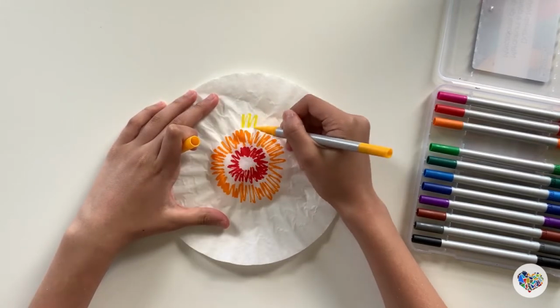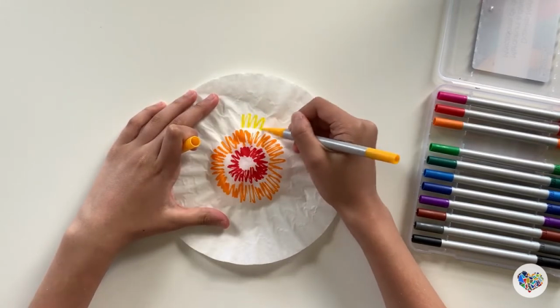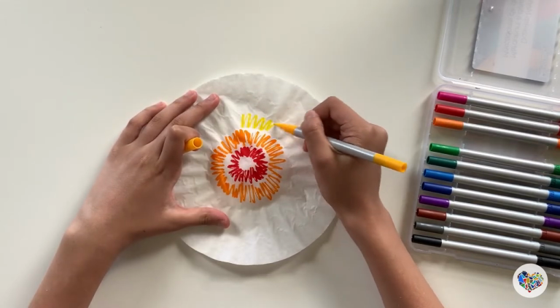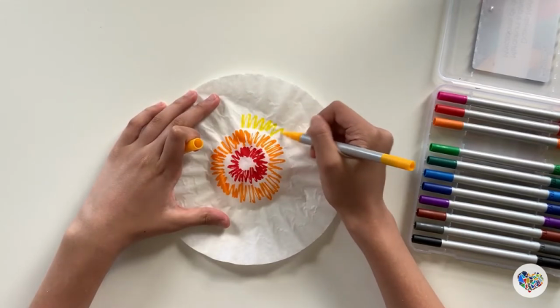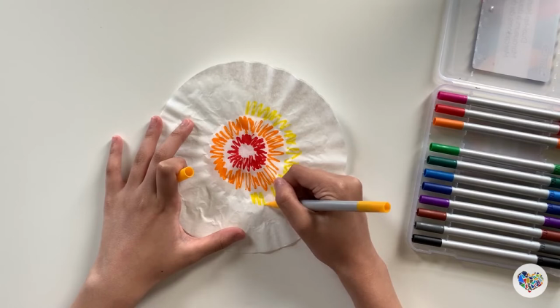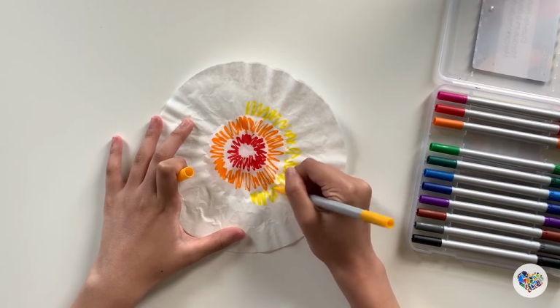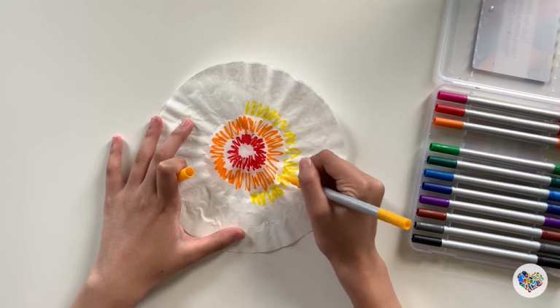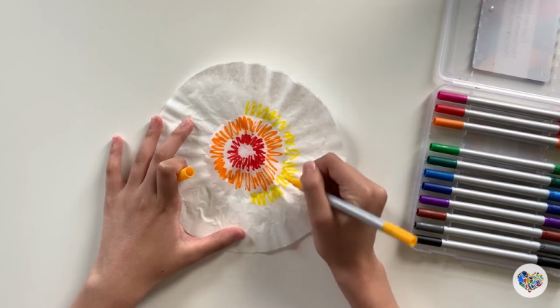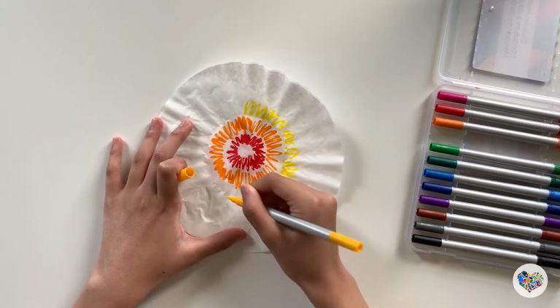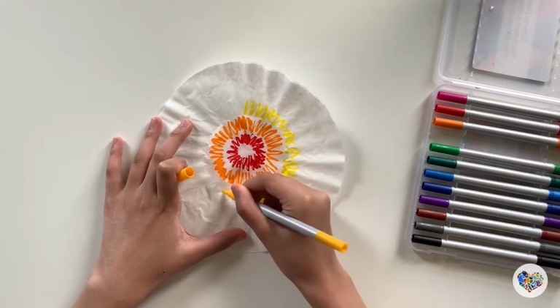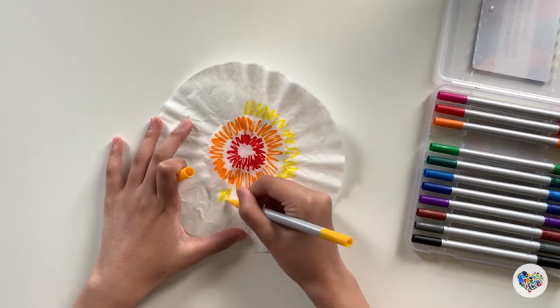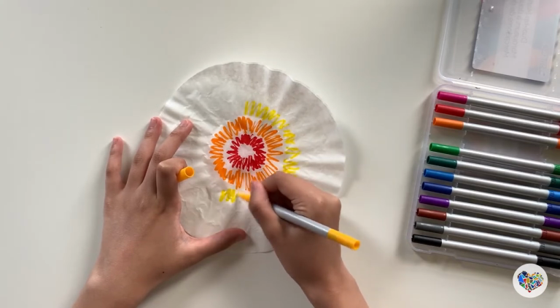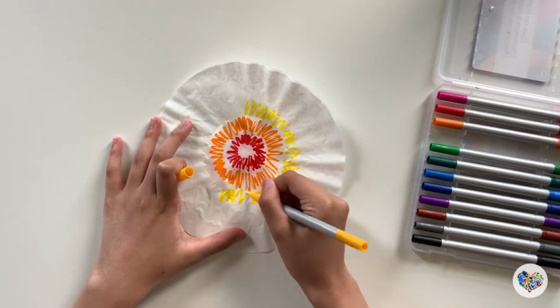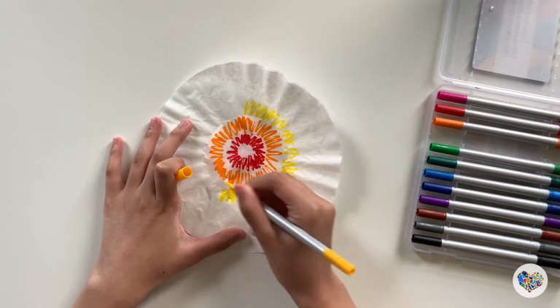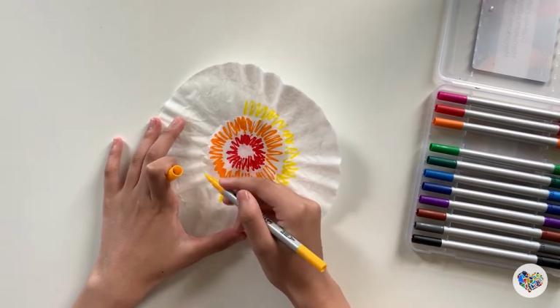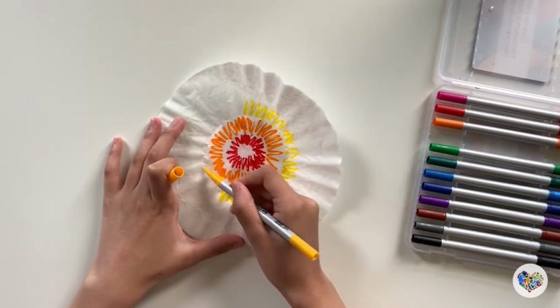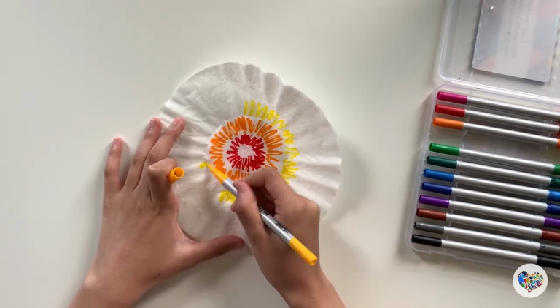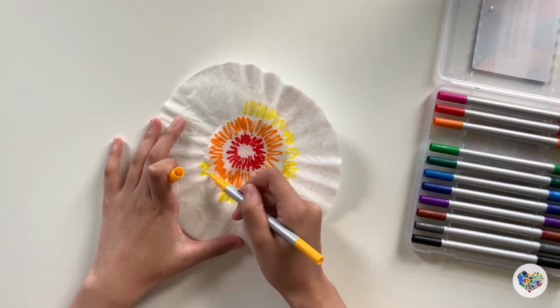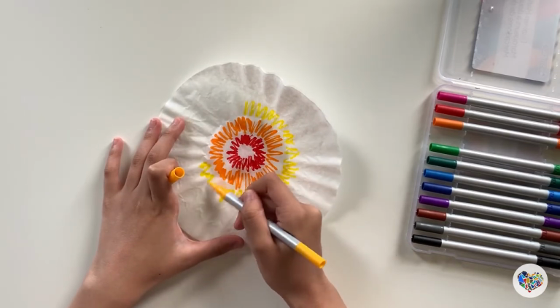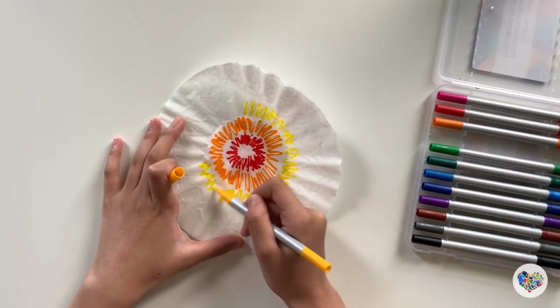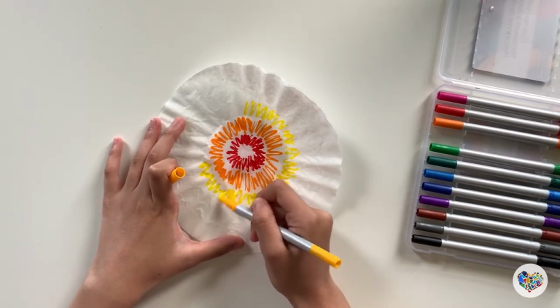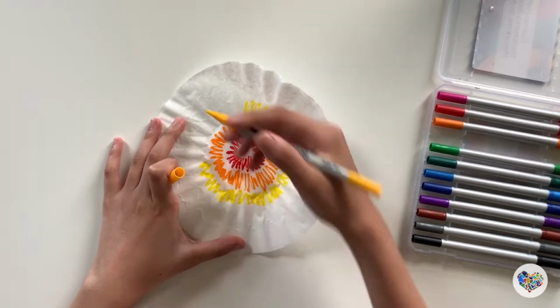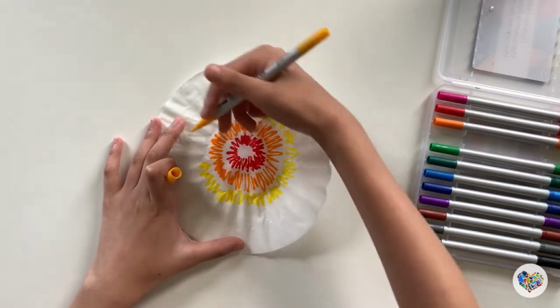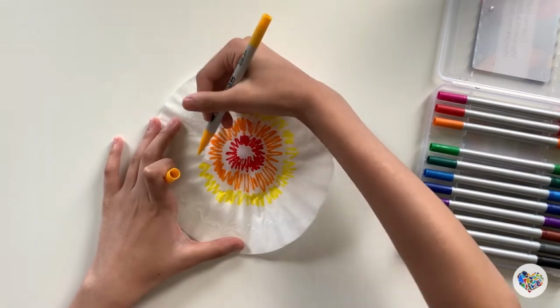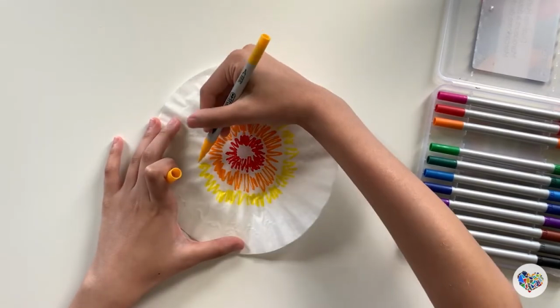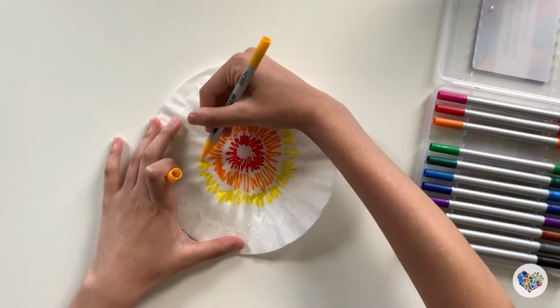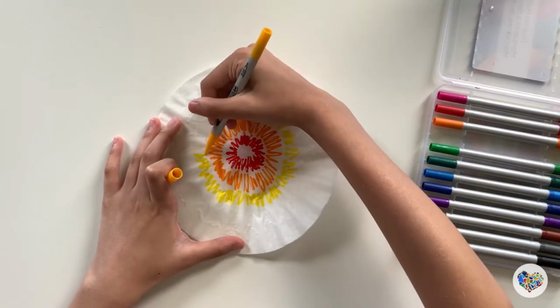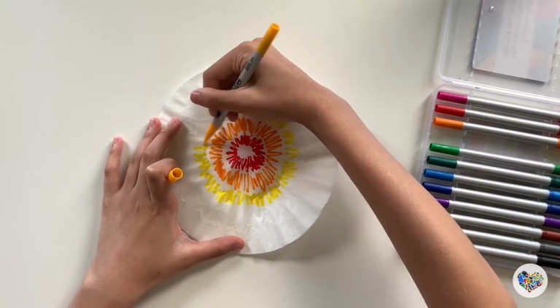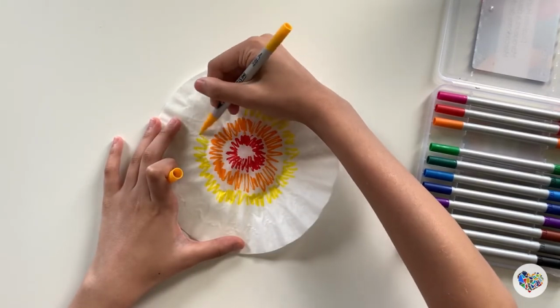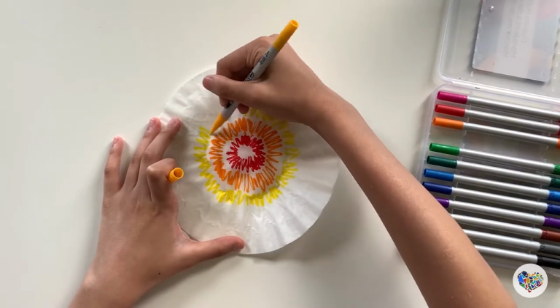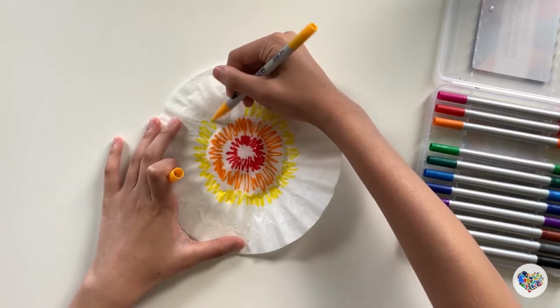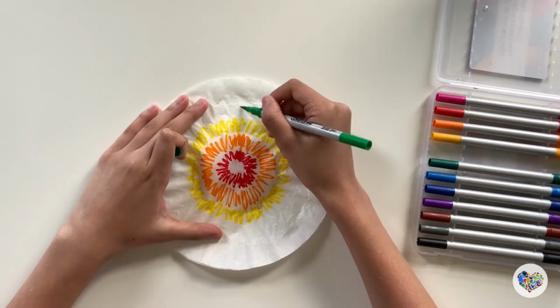Just keep in mind that the more you color the filter, the brighter and bolder the color will be when it is done.